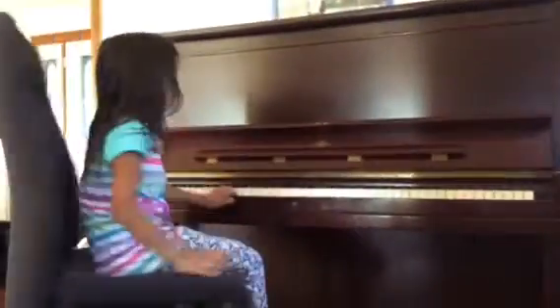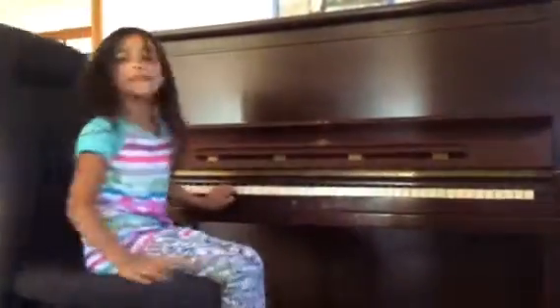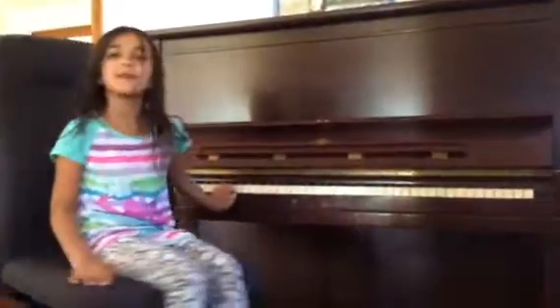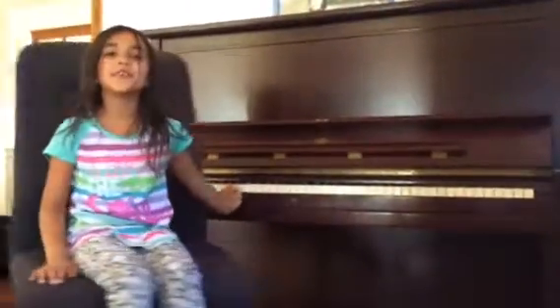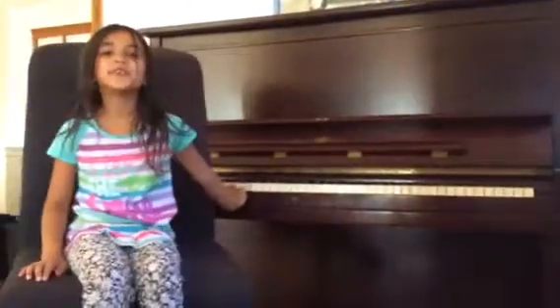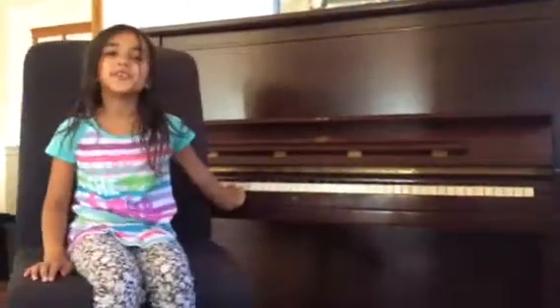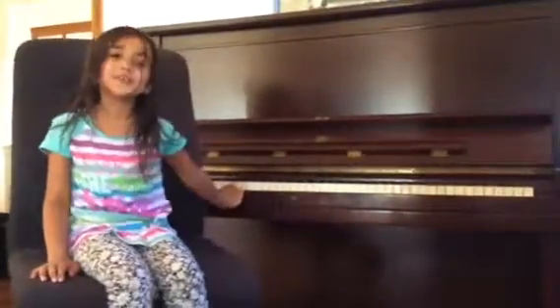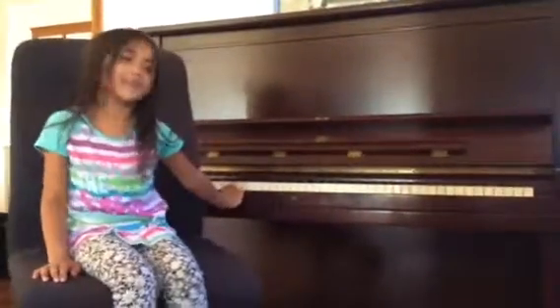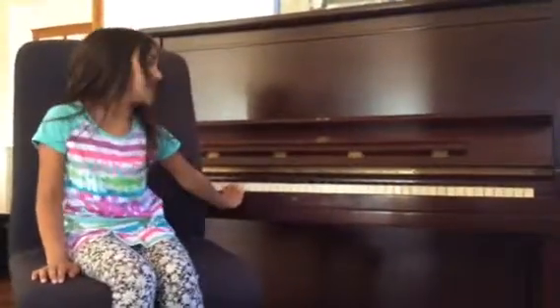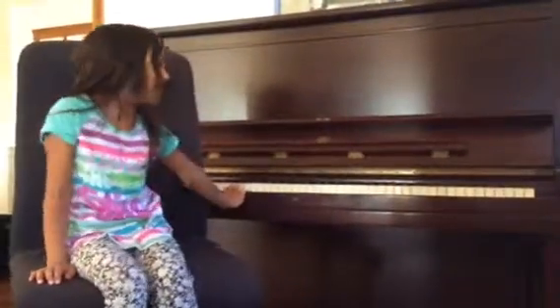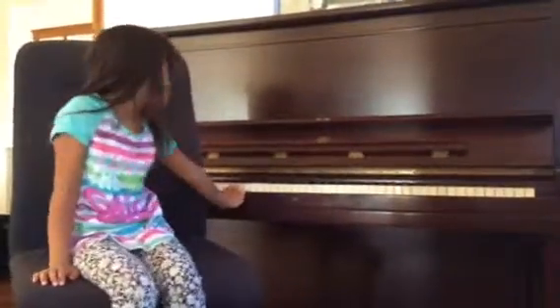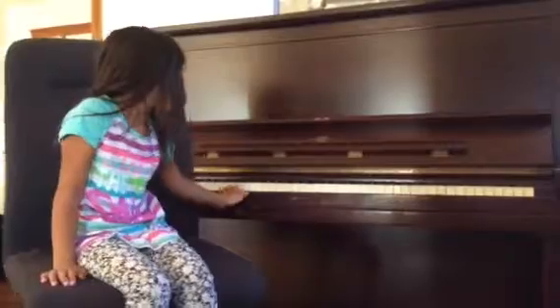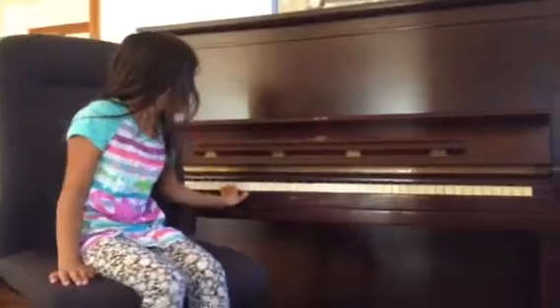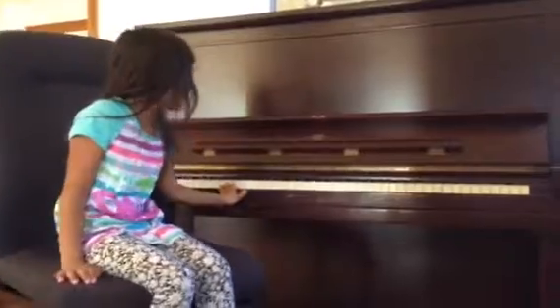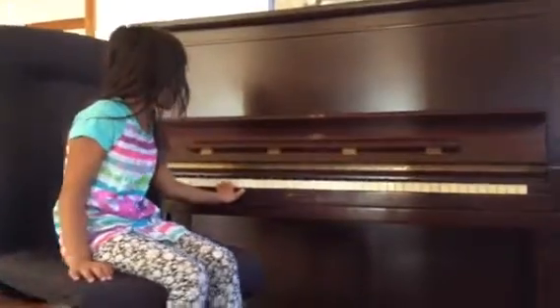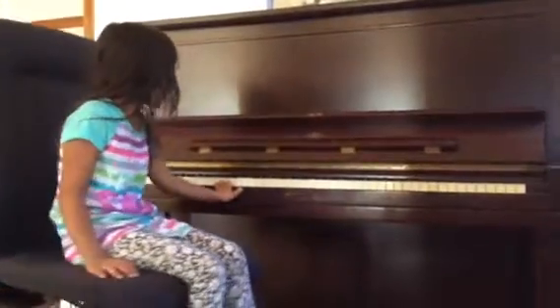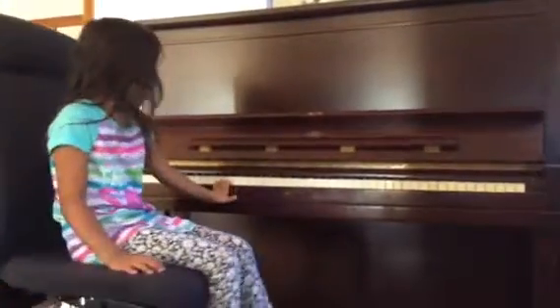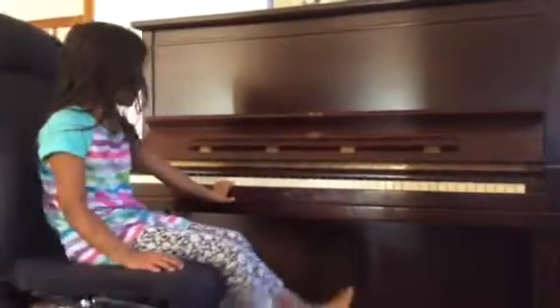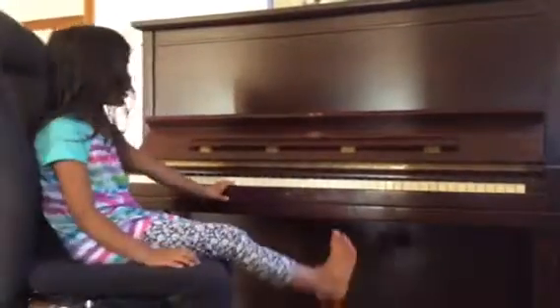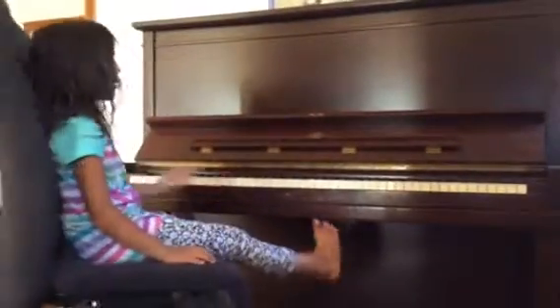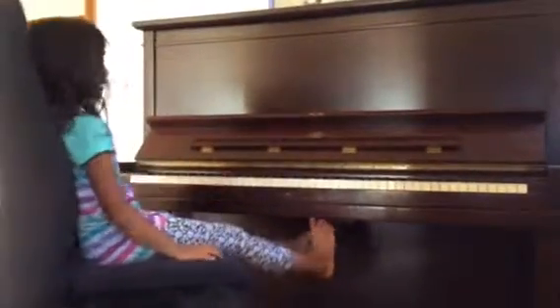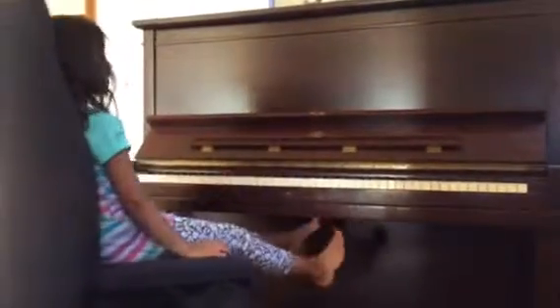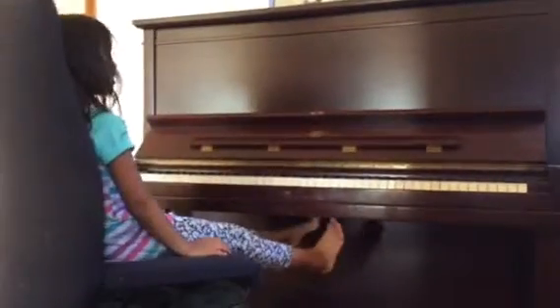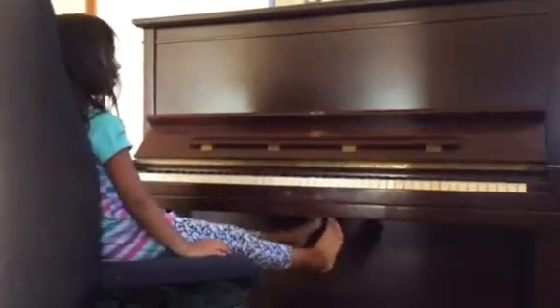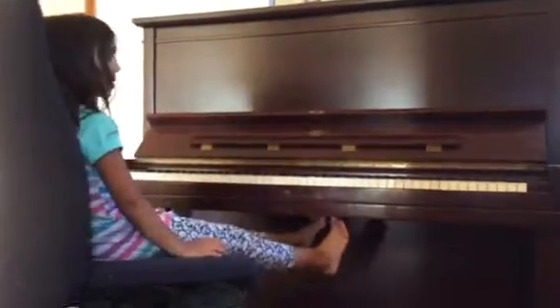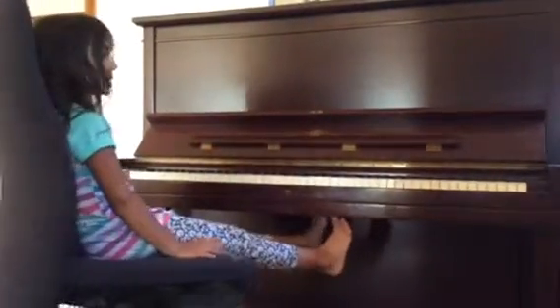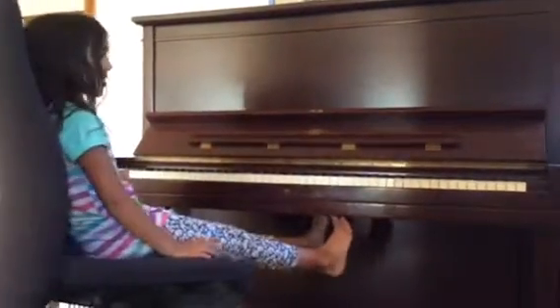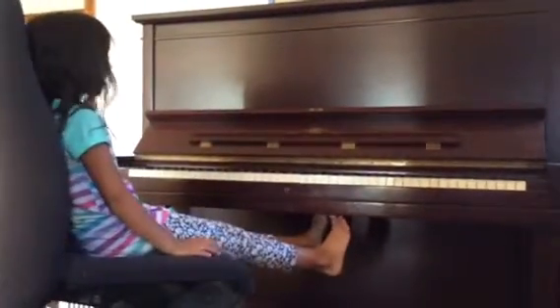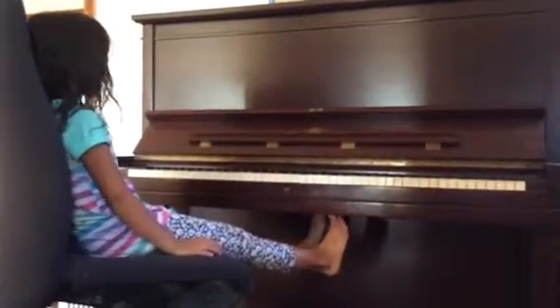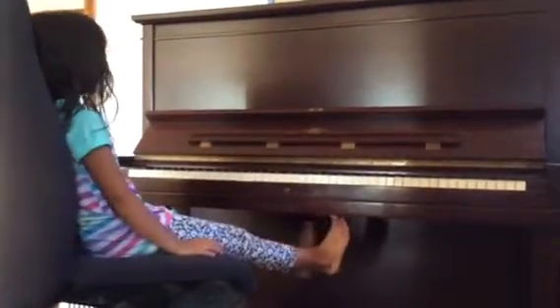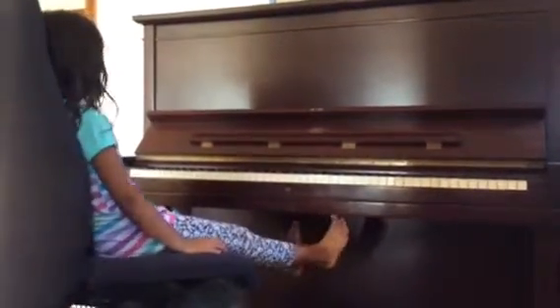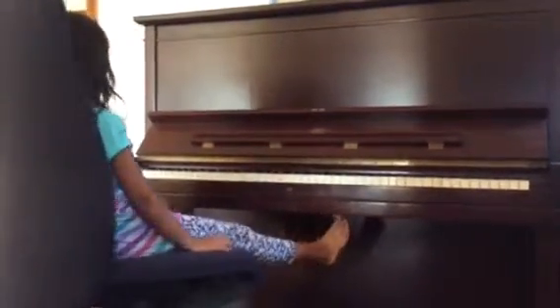What's up YouTube? Today I'm going to be showing you guys how to play Twinkle Twinkle Little Star on the piano.